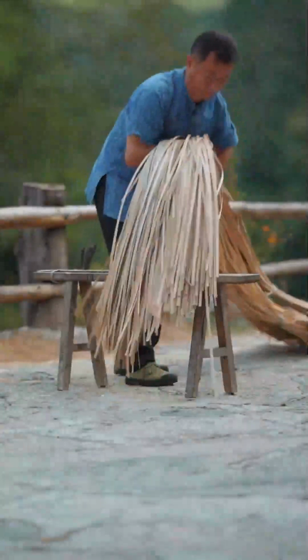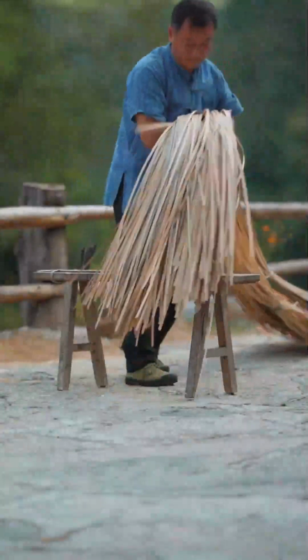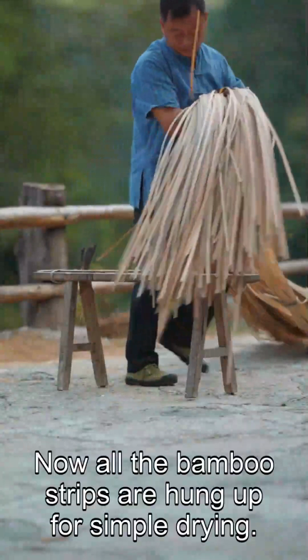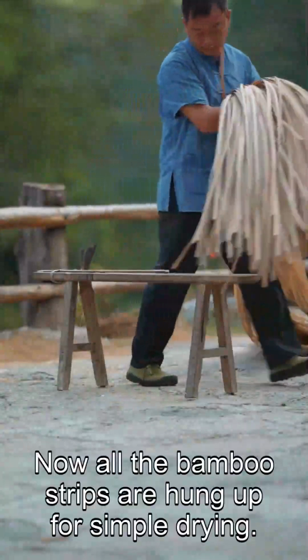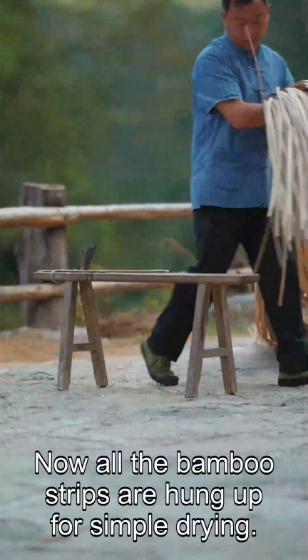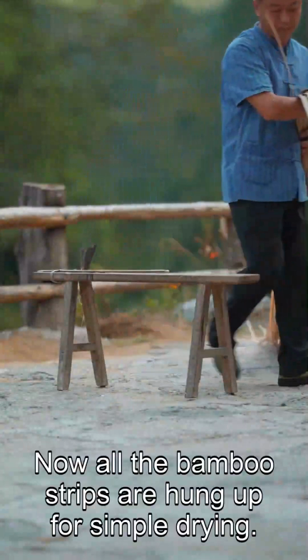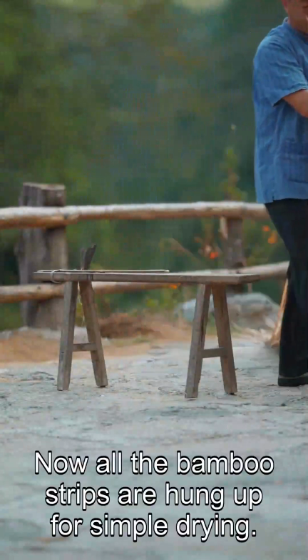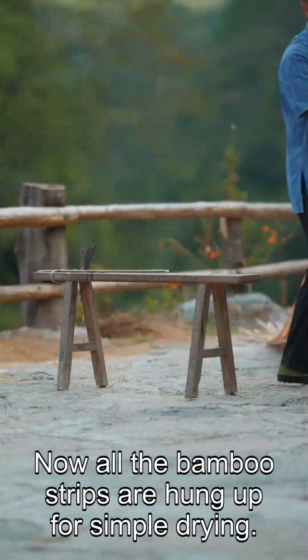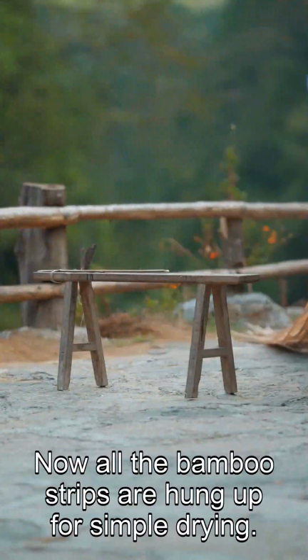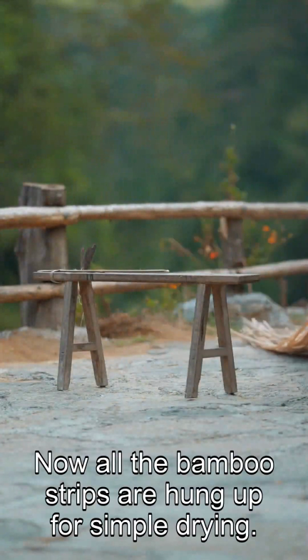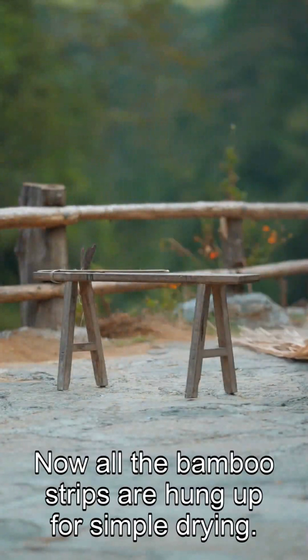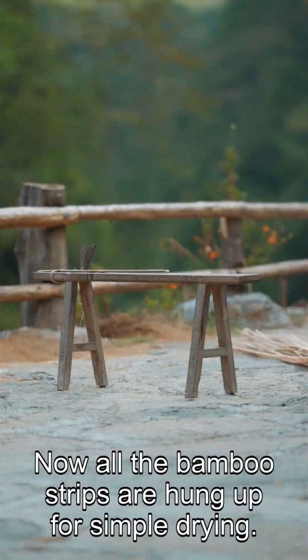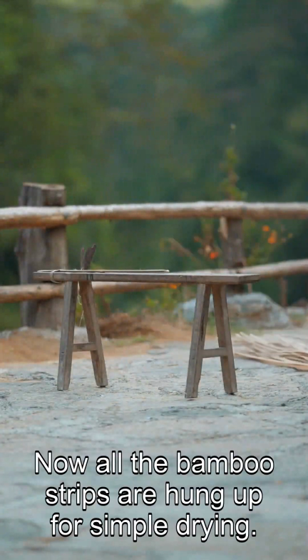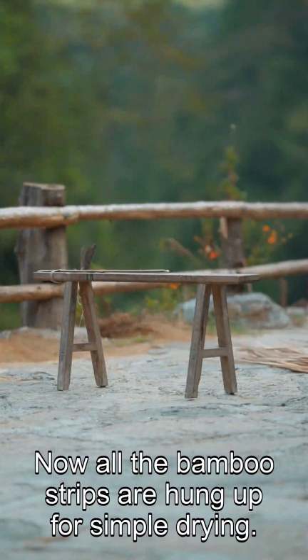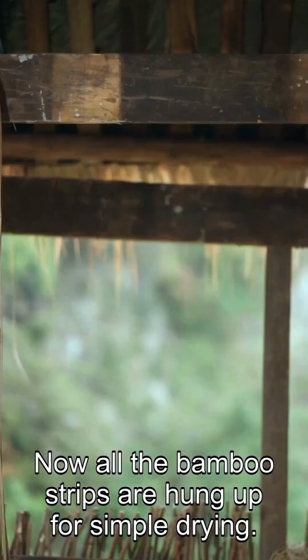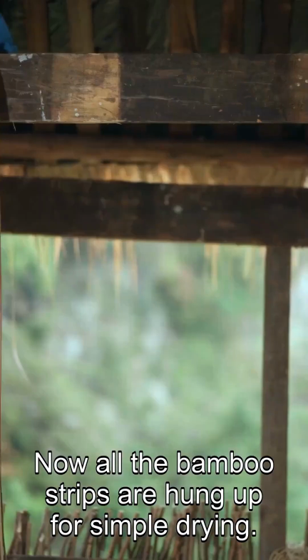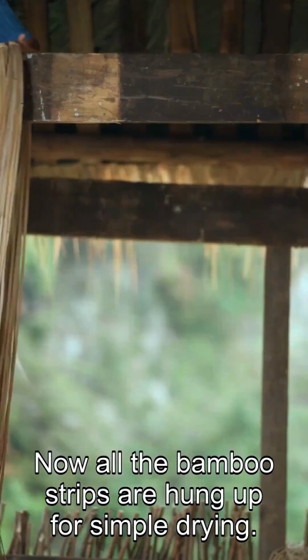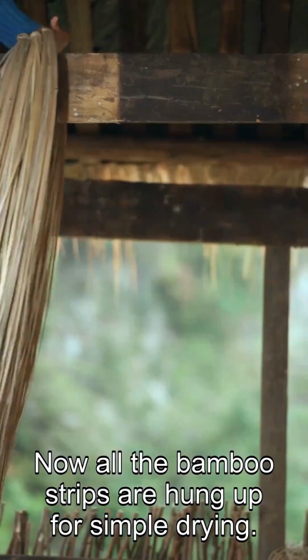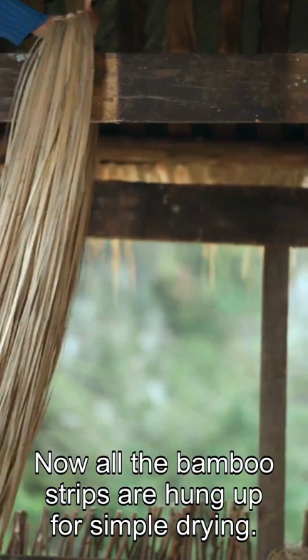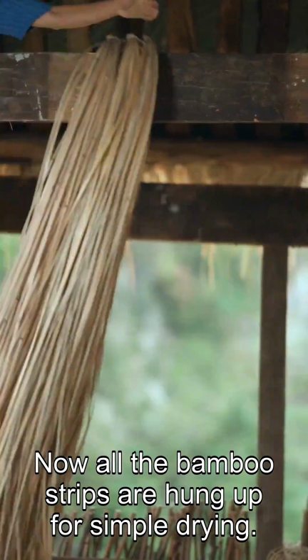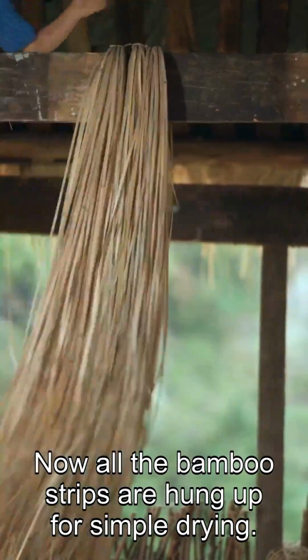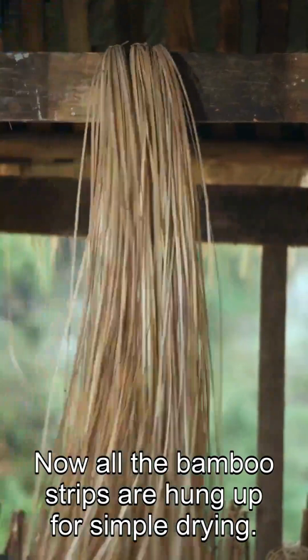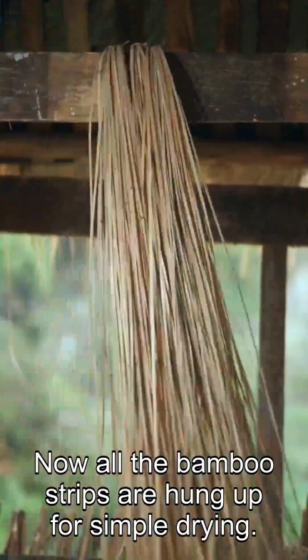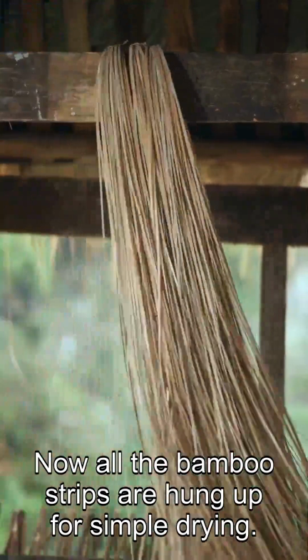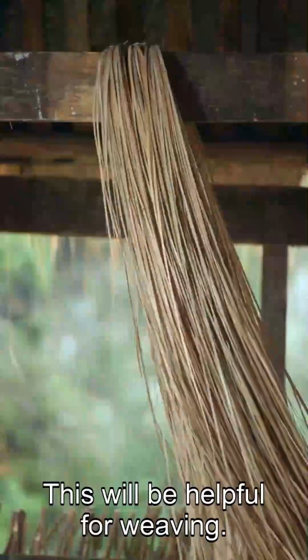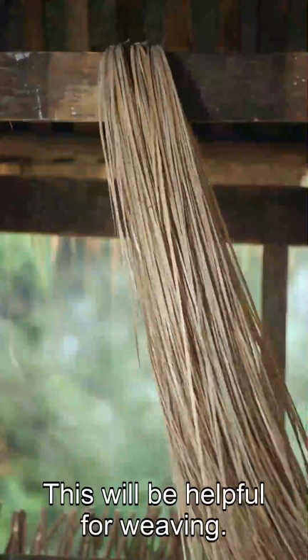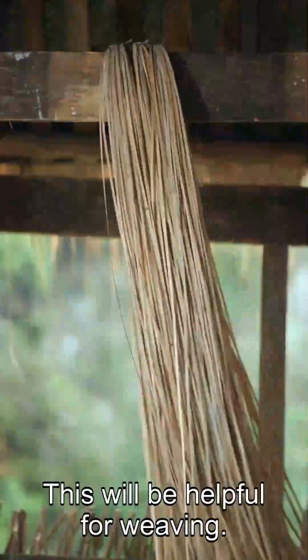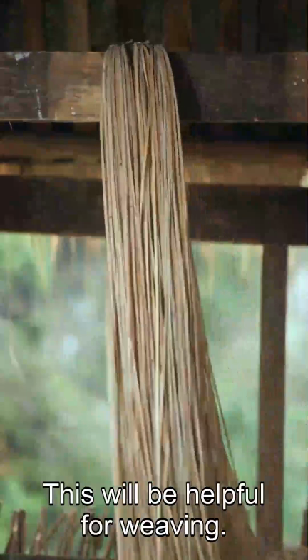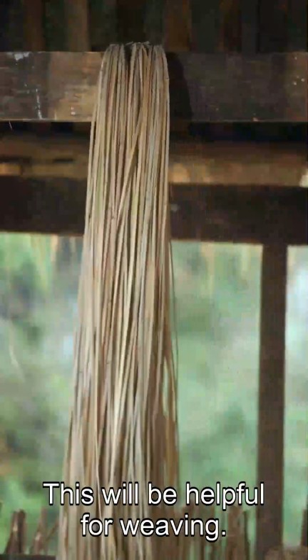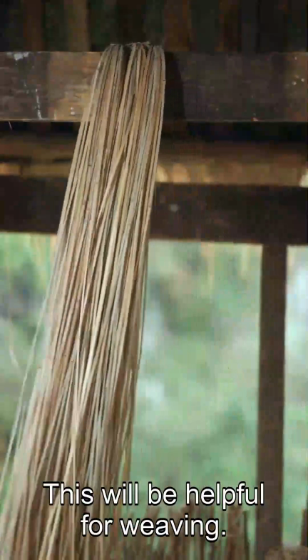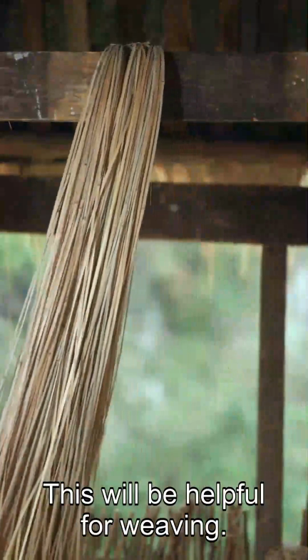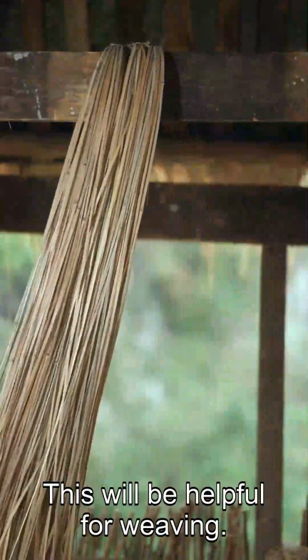Now all the bamboo strips are hung up for sun drying, and this will be helpful for weaving.